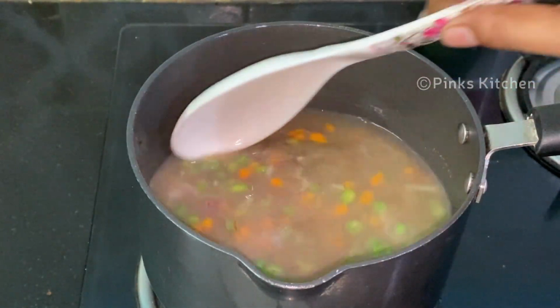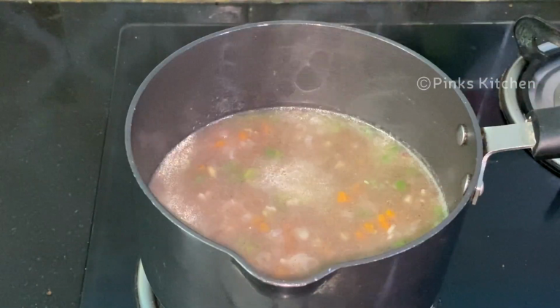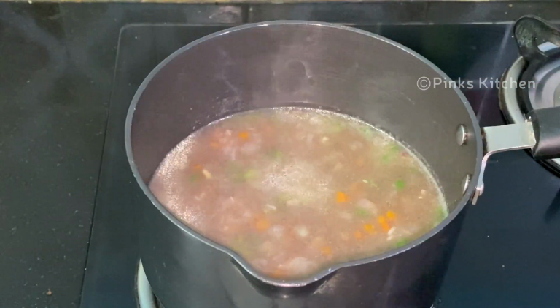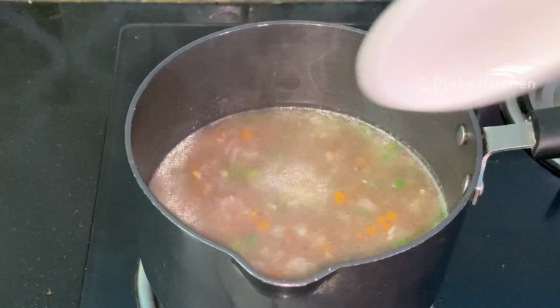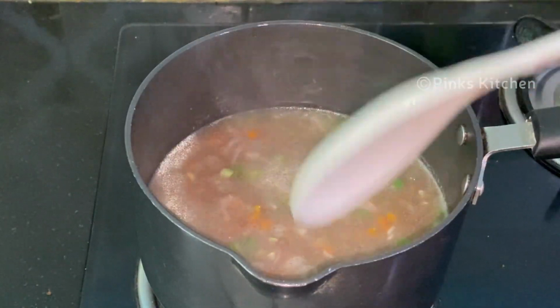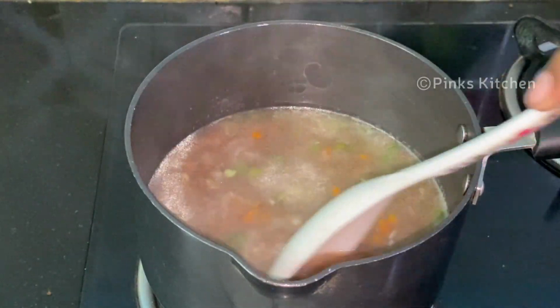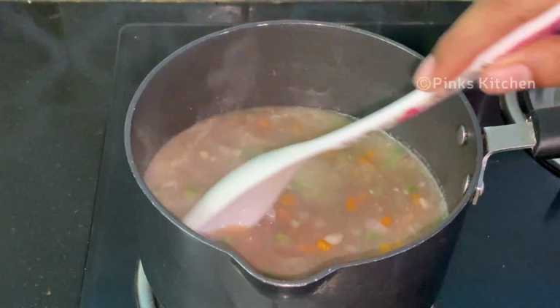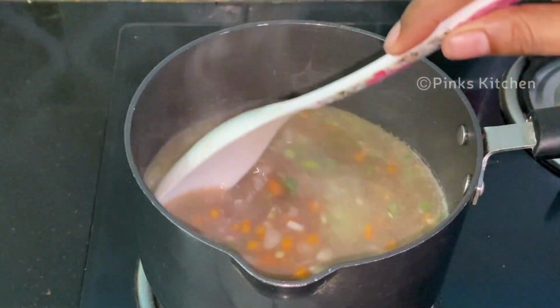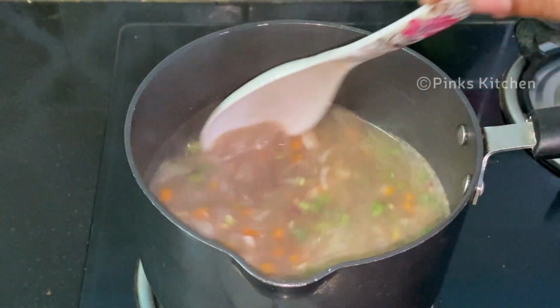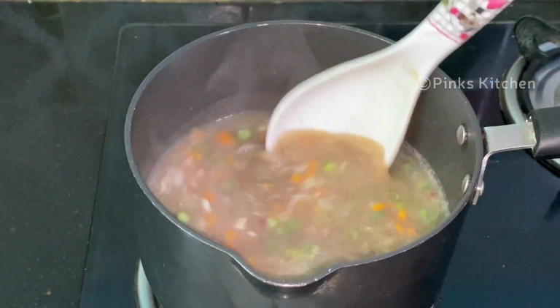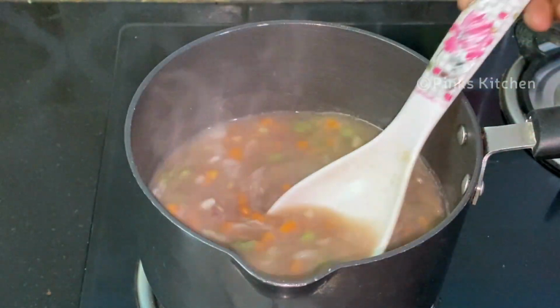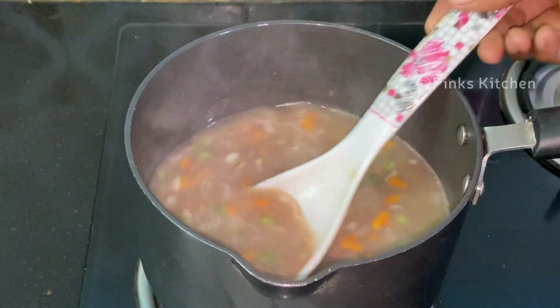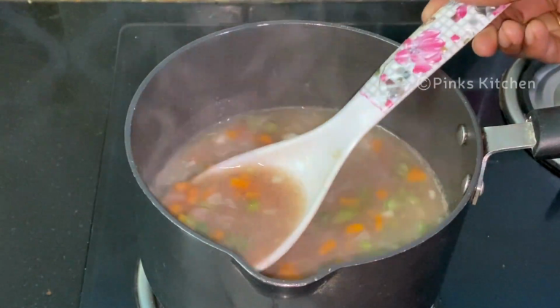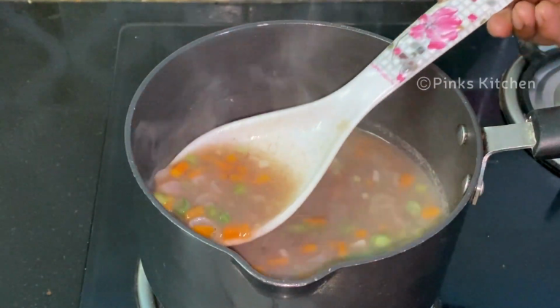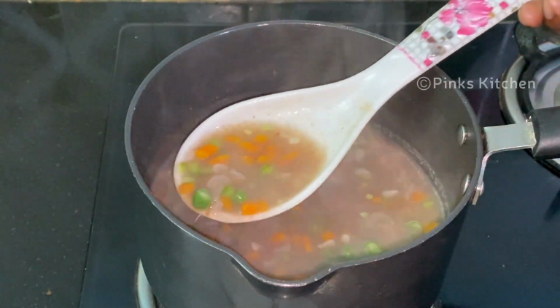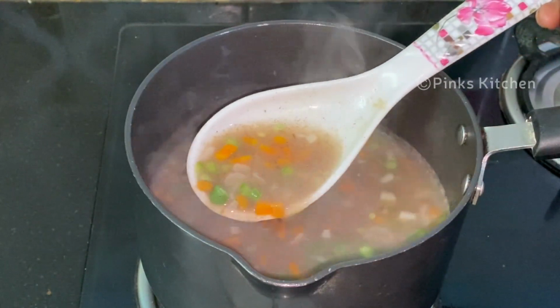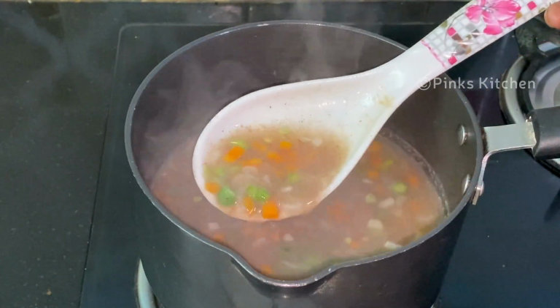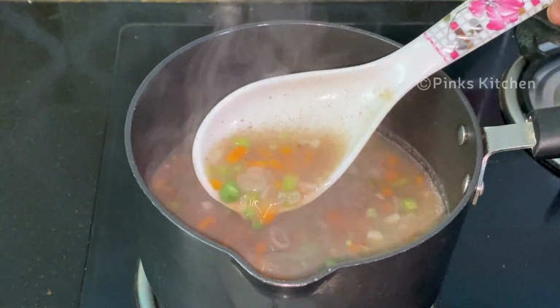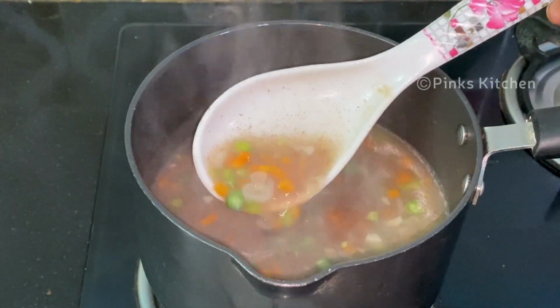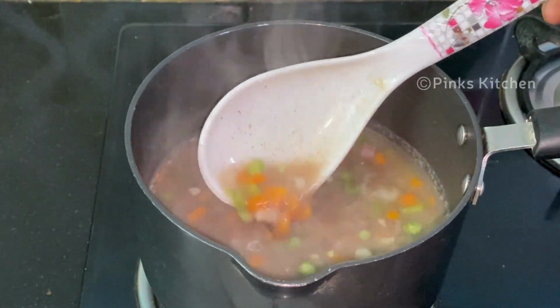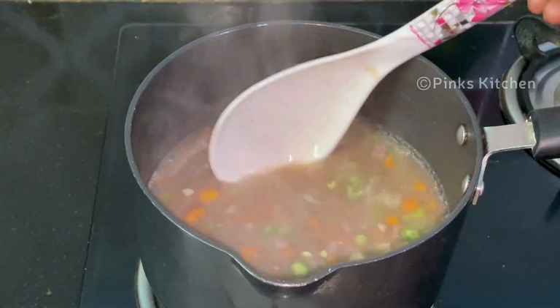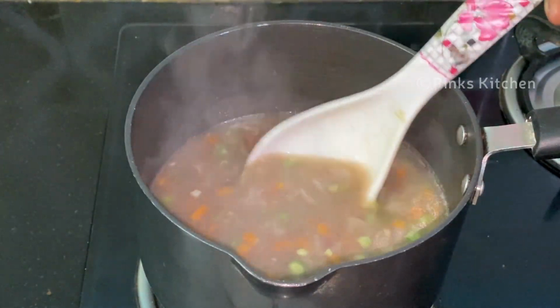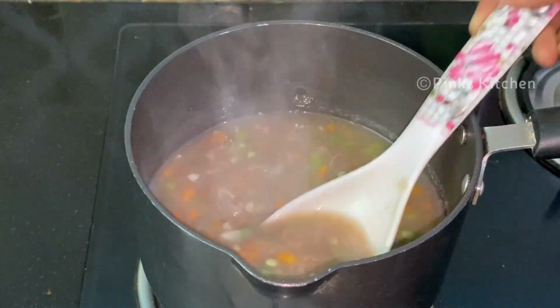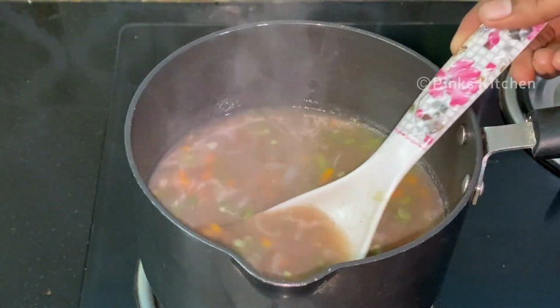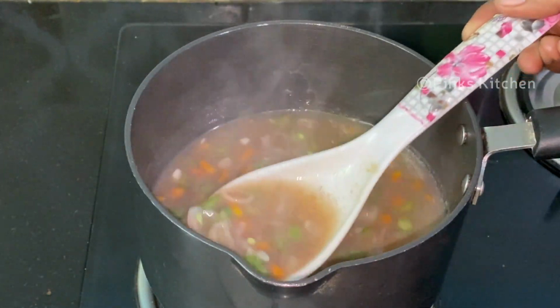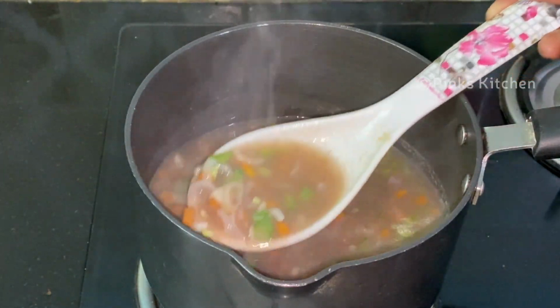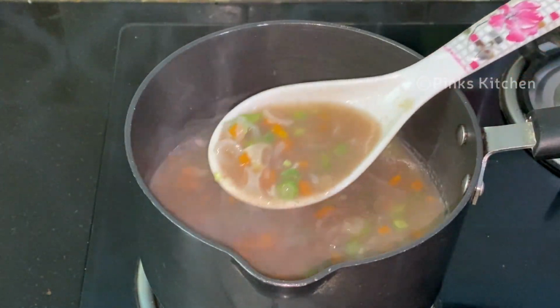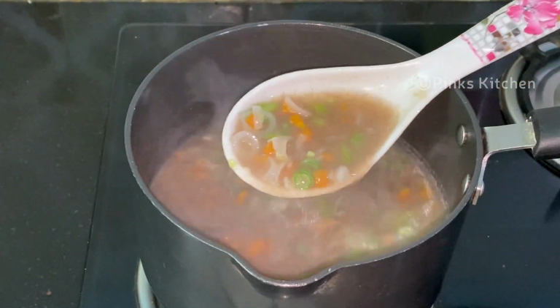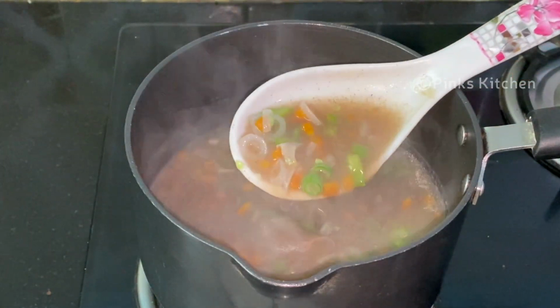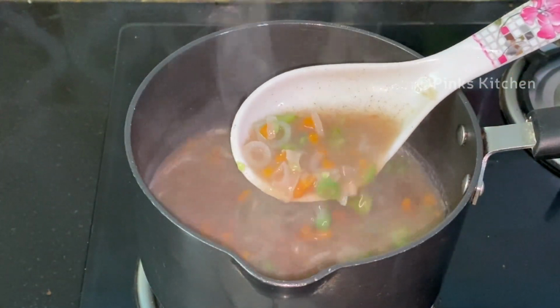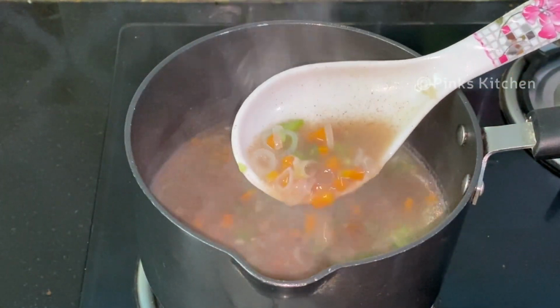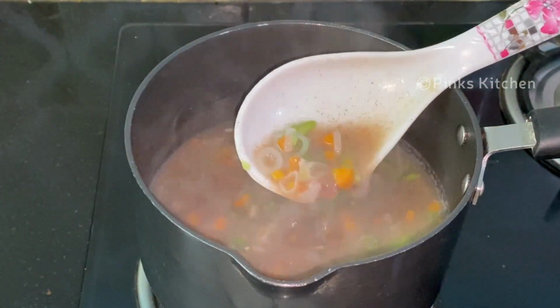It's been 2 minutes and our soup is at perfect consistency. Add a quarter teaspoon of pepper powder and mix it well.